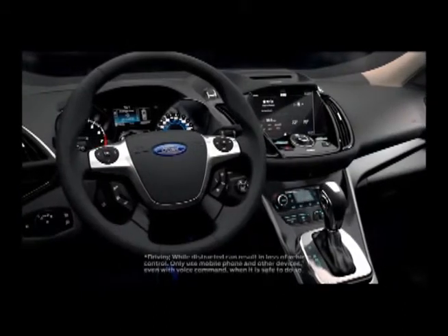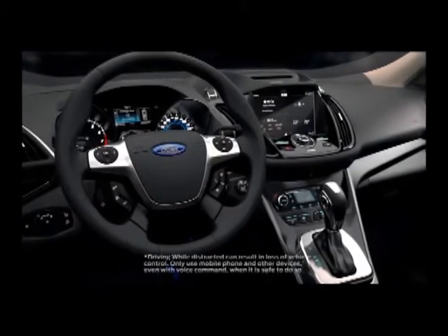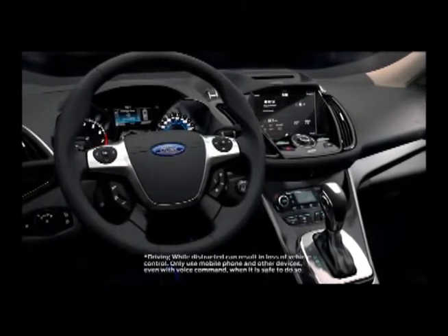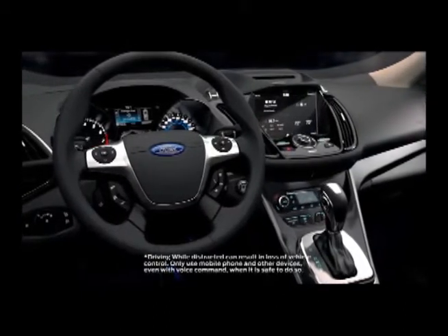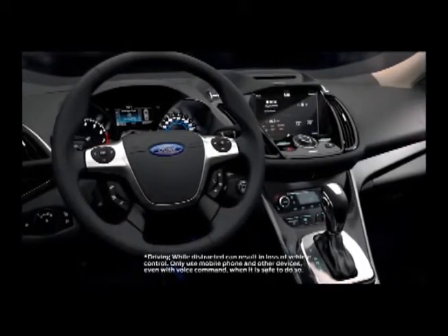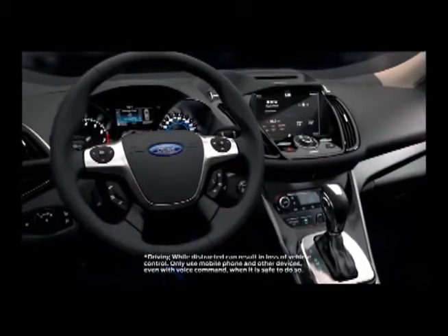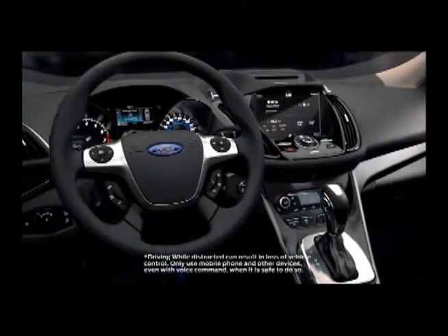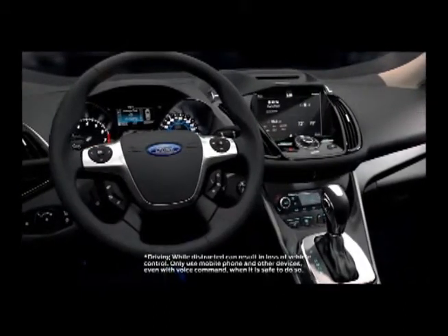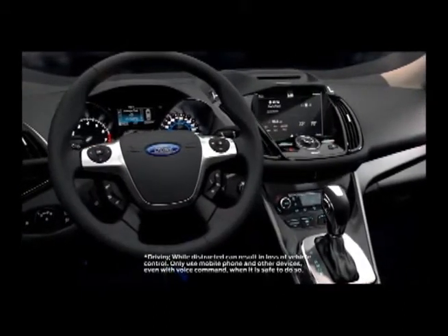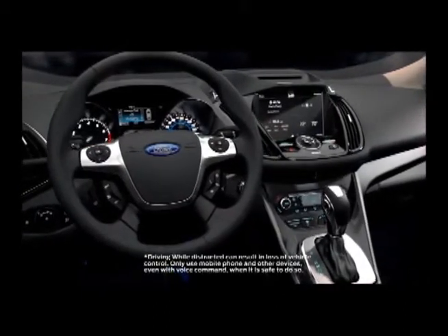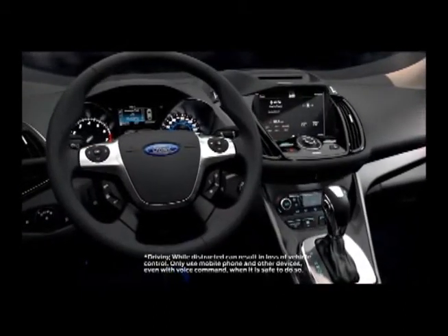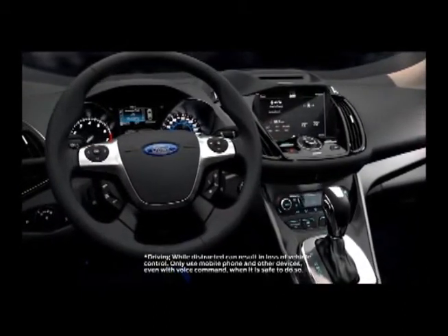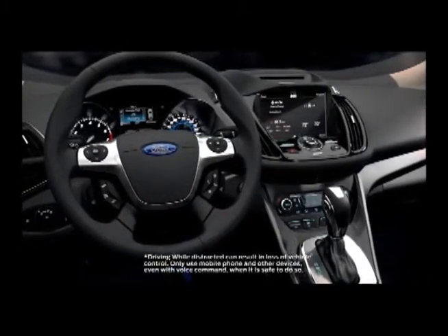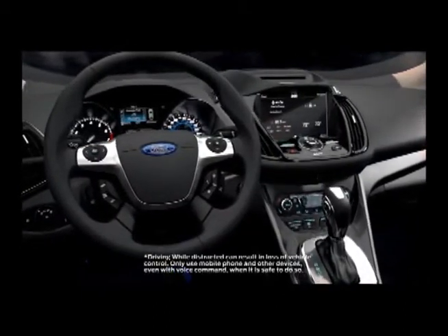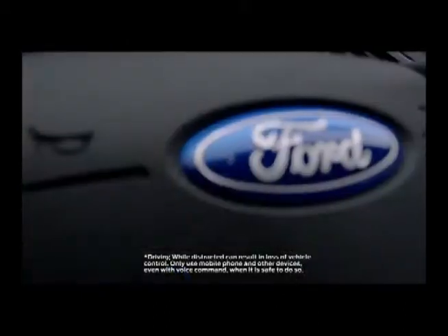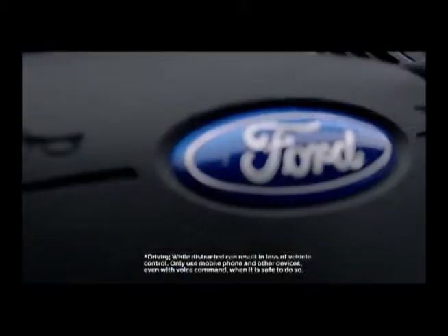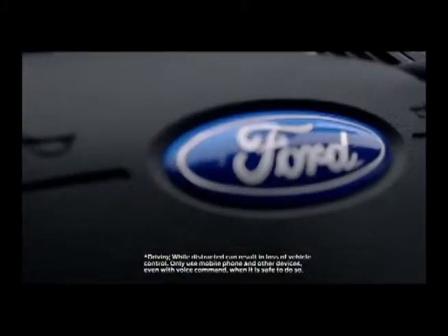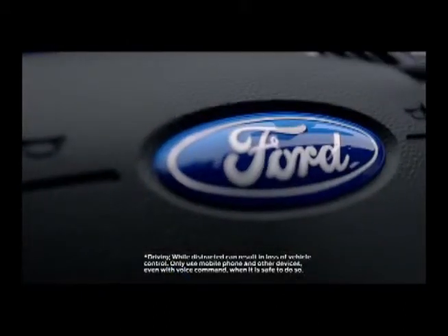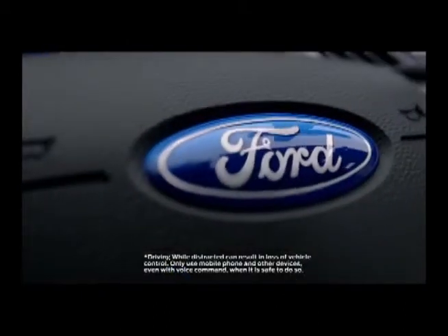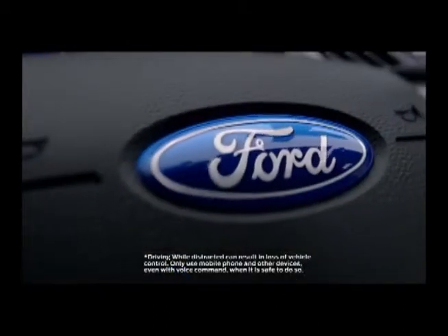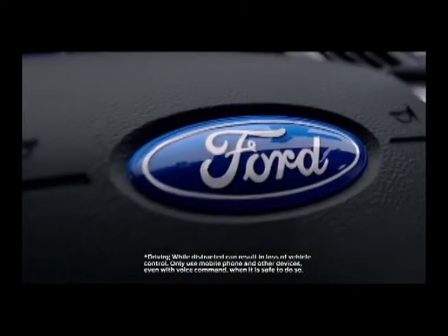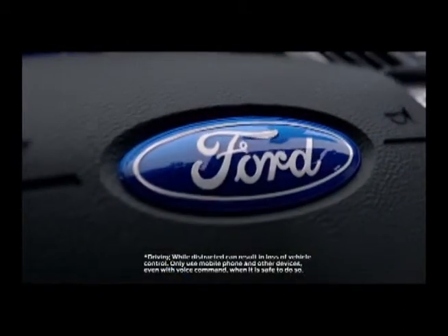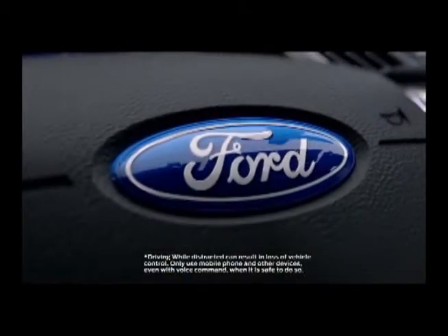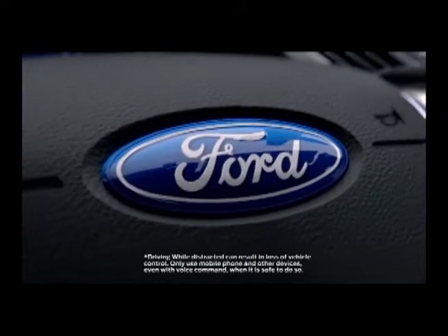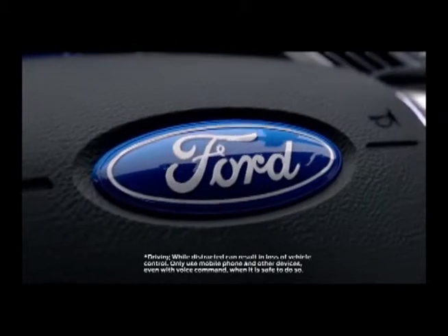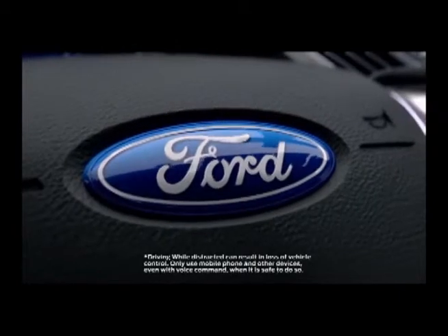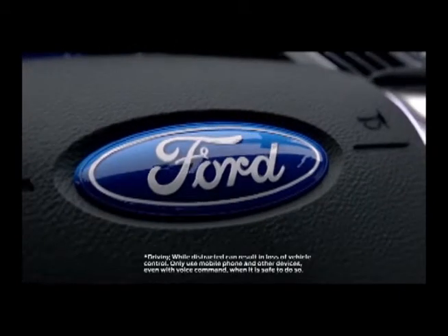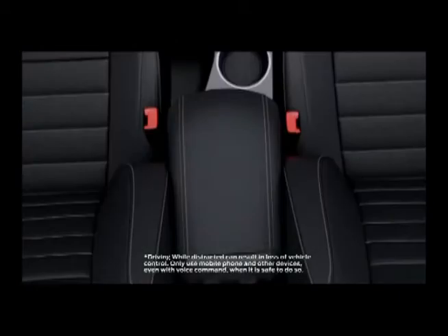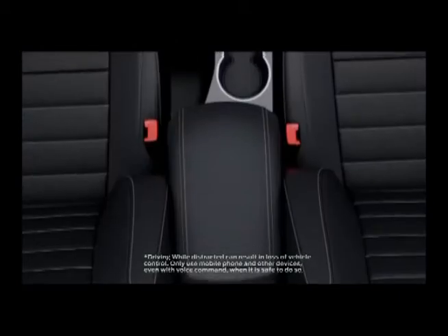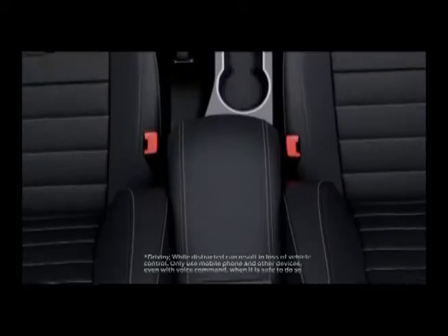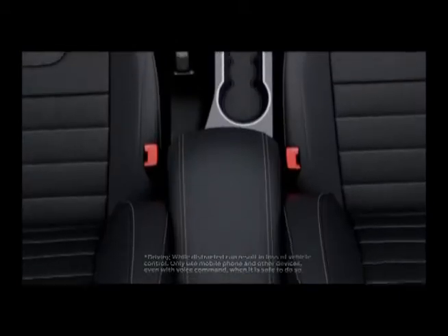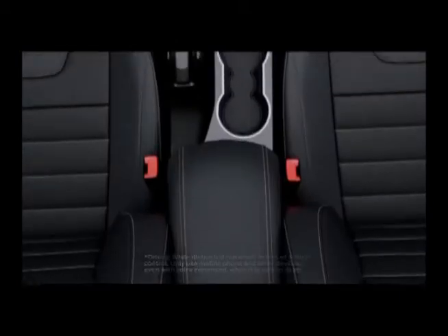Sync with My Ford Touch helps you keep your eyes on the road while you stay connected to the world, all with simple voice commands.